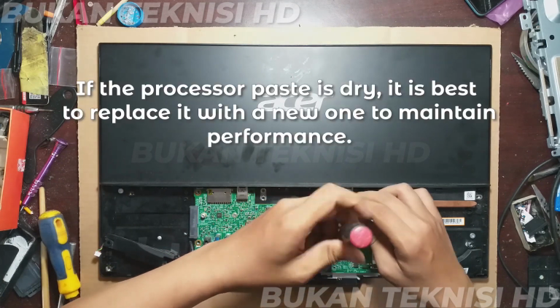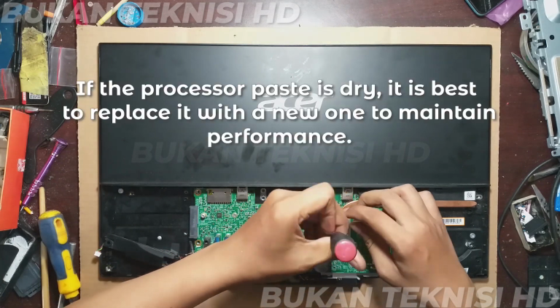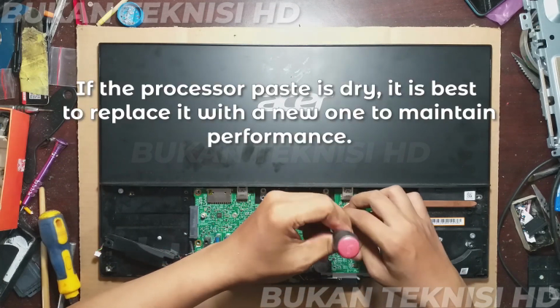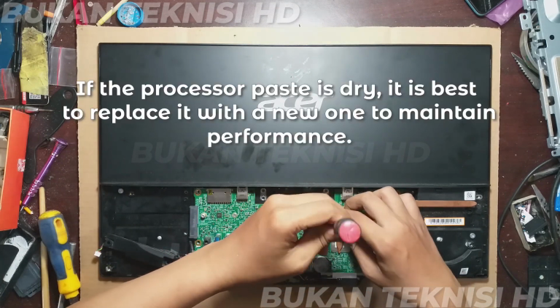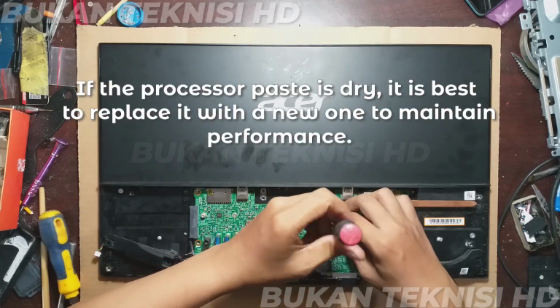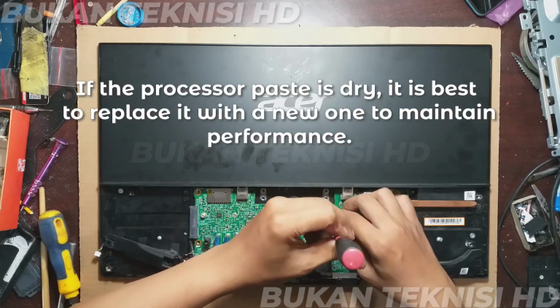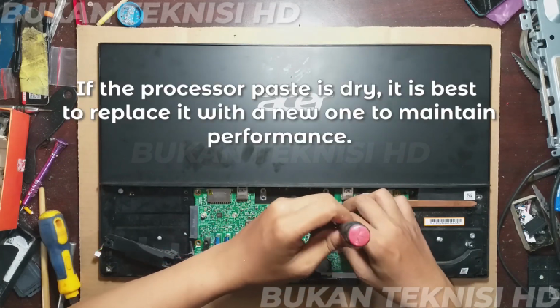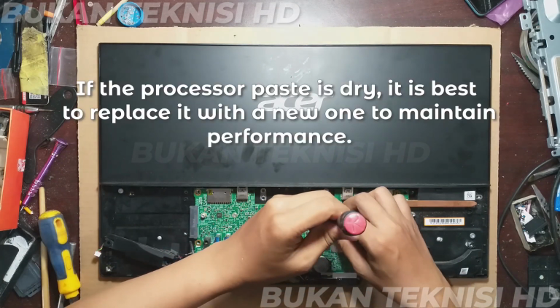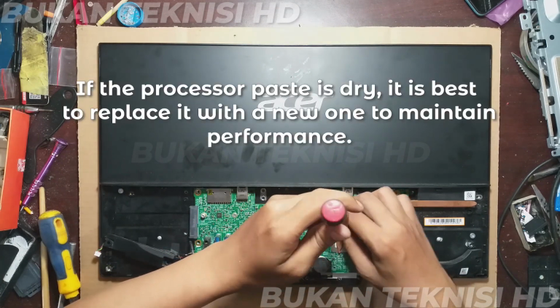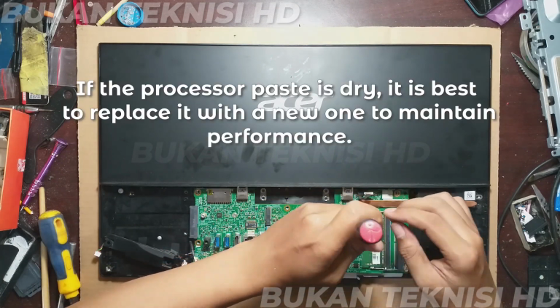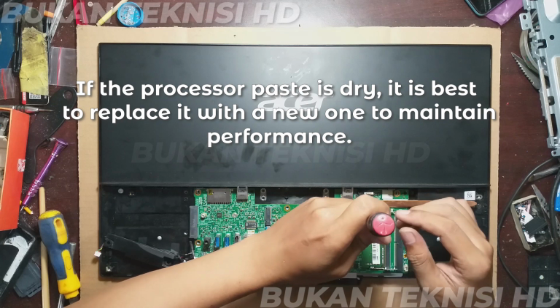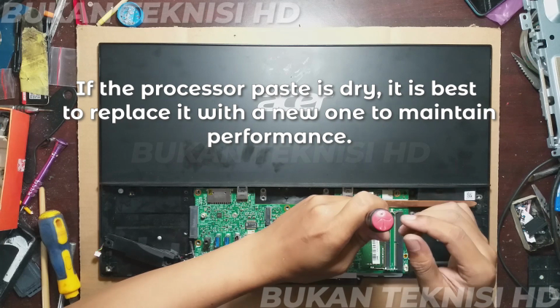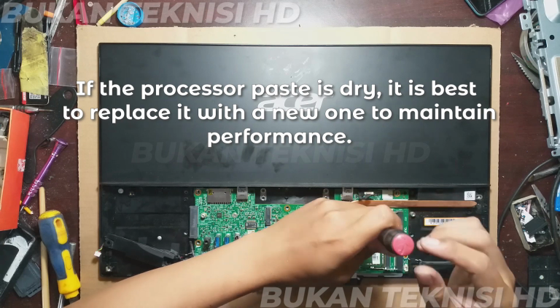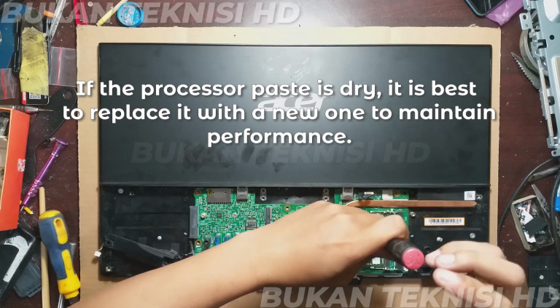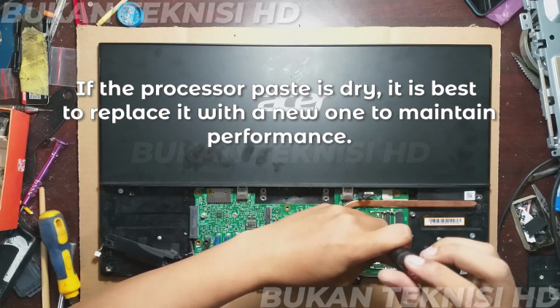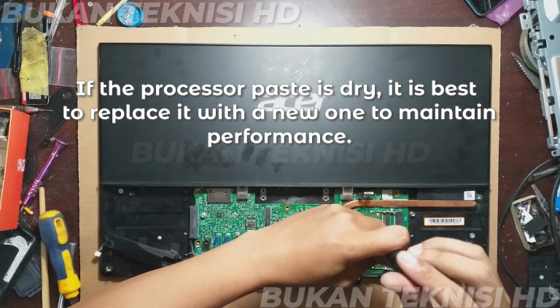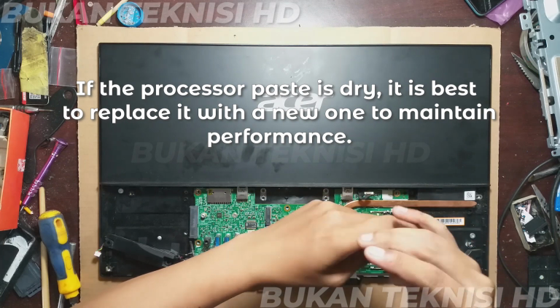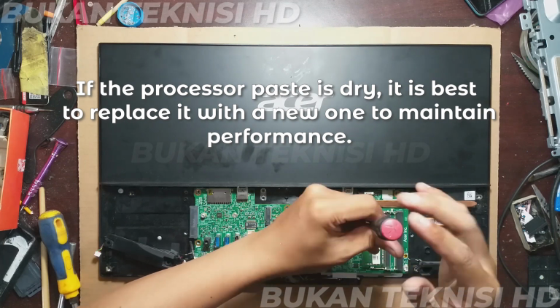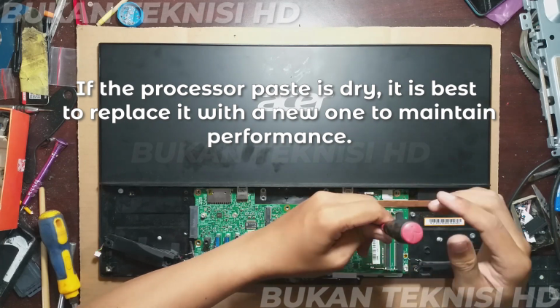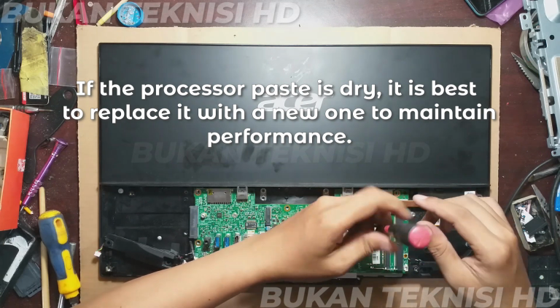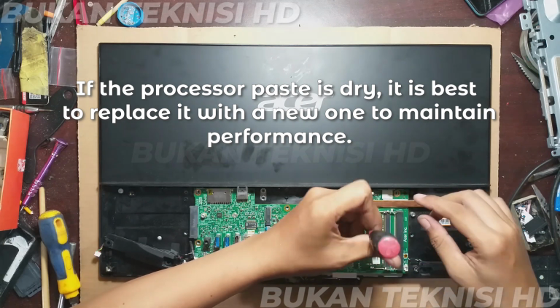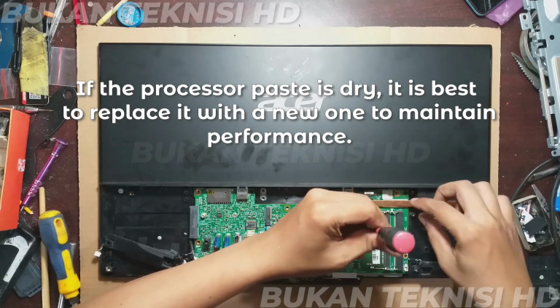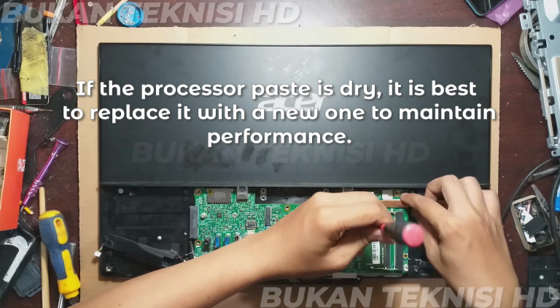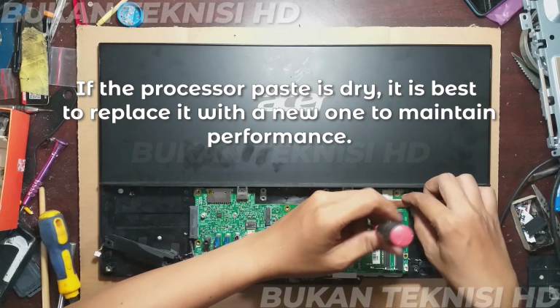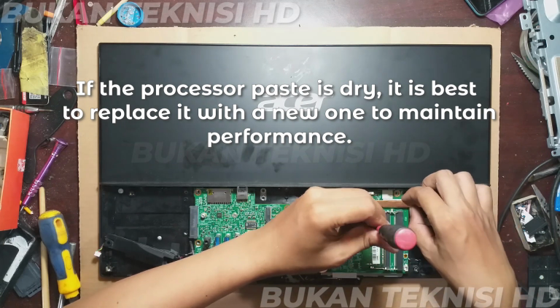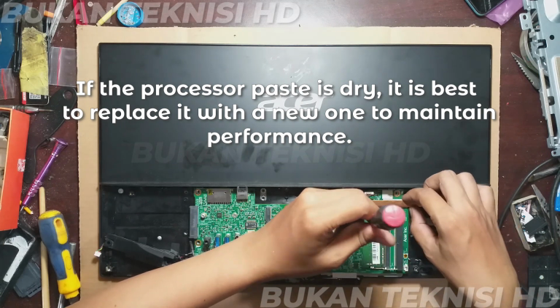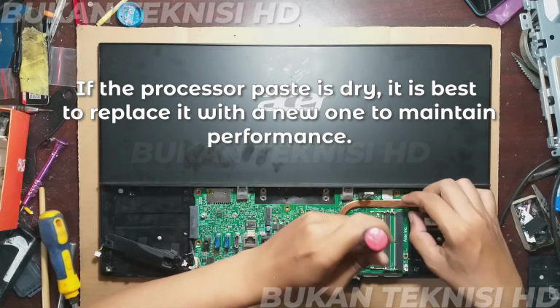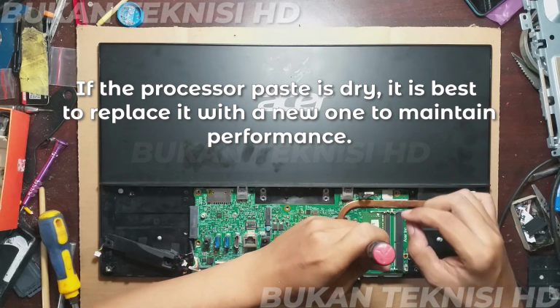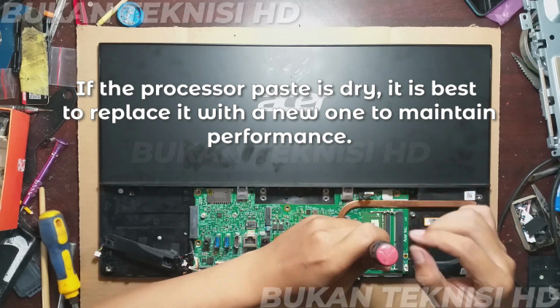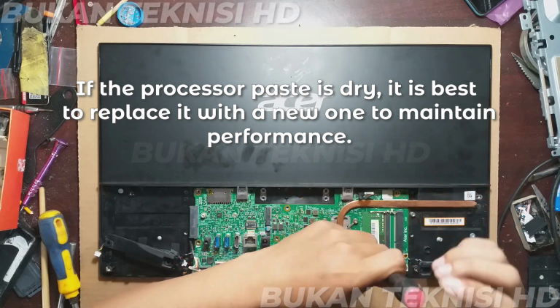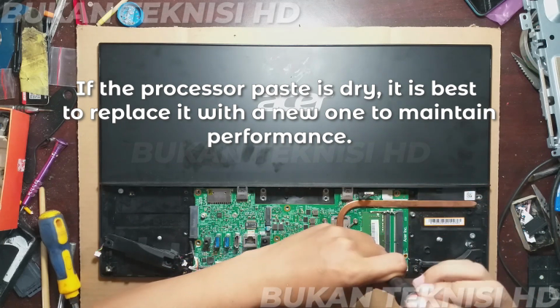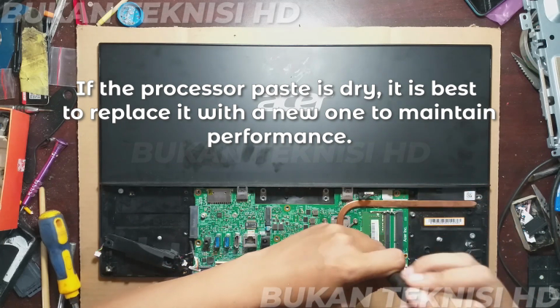If the processor paste is dry, it is best to replace it with a new one to maintain performance.